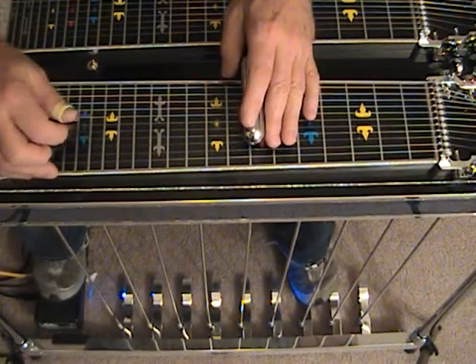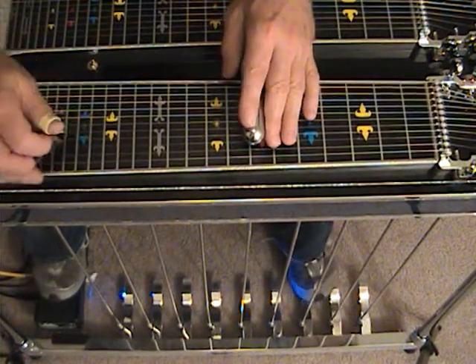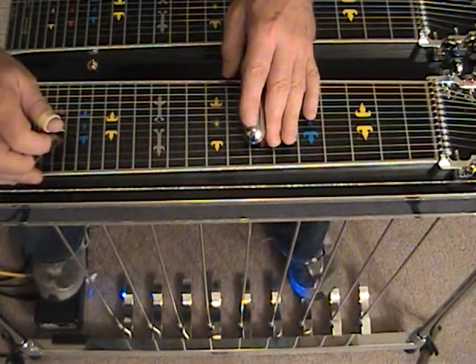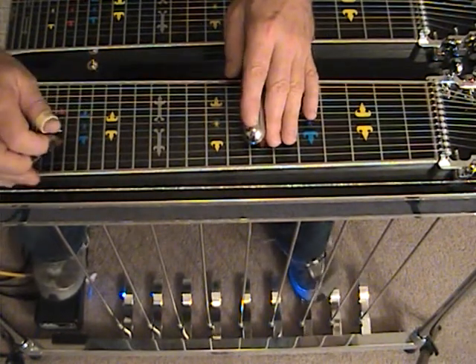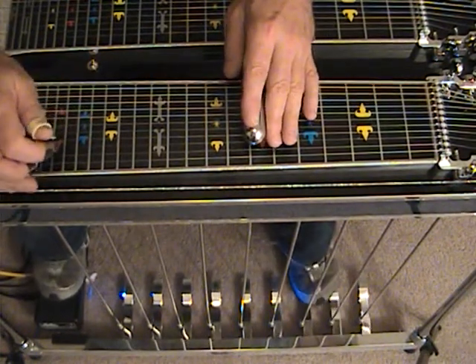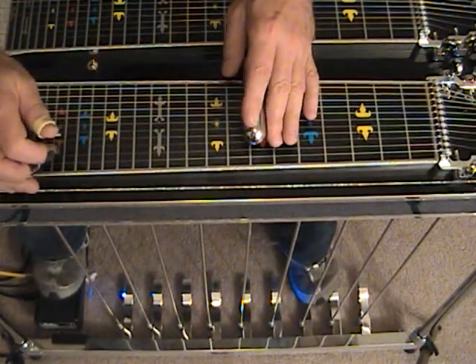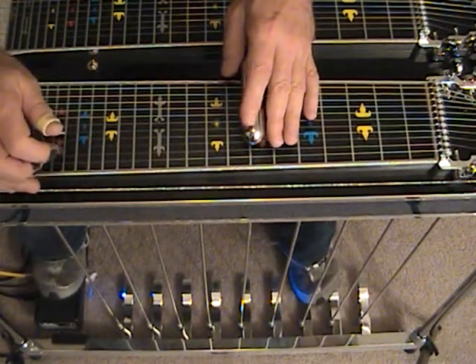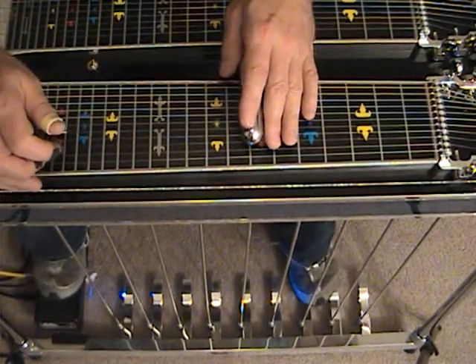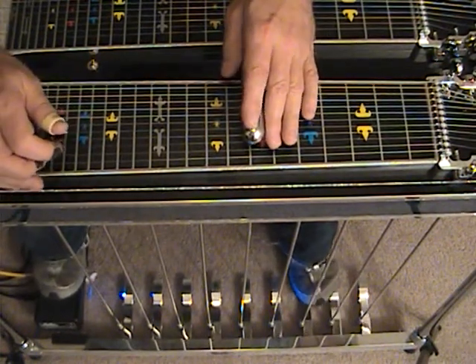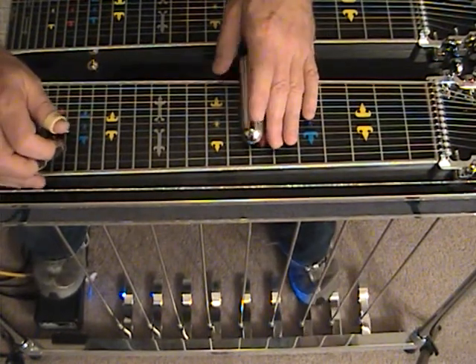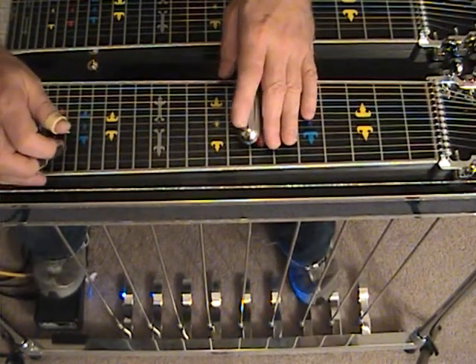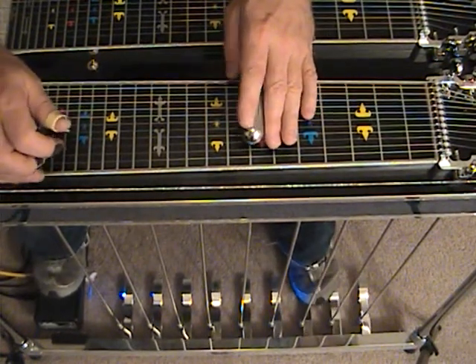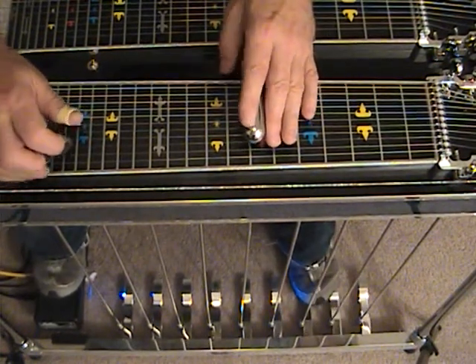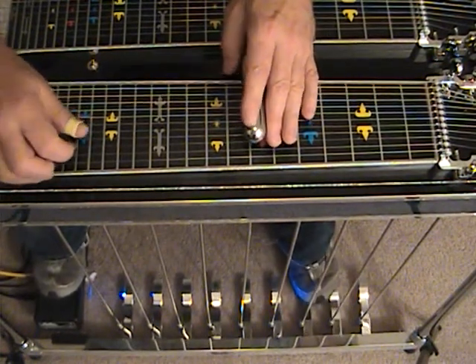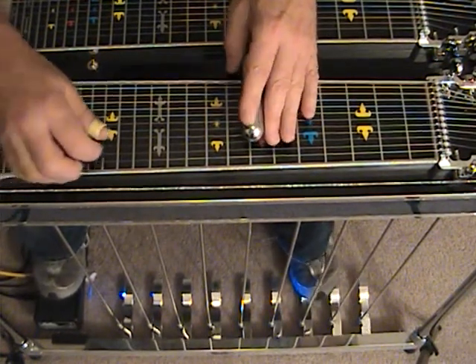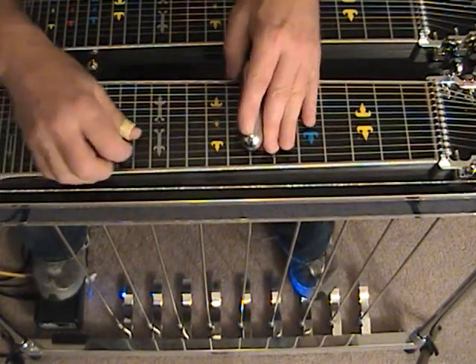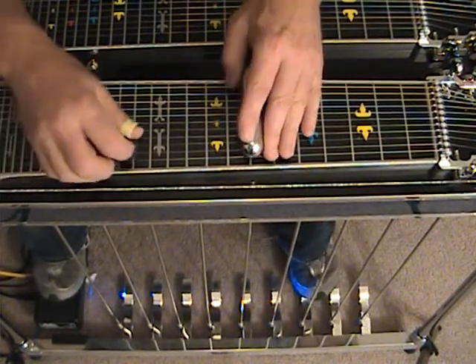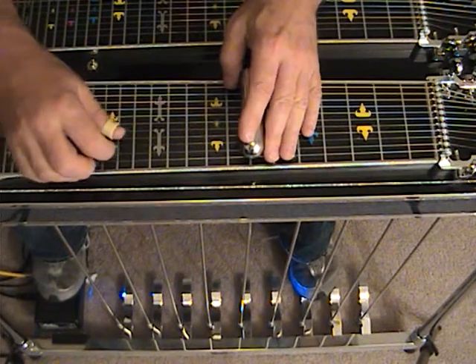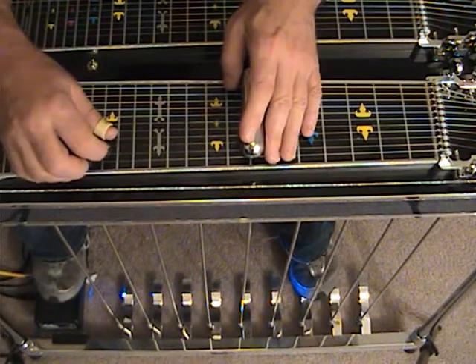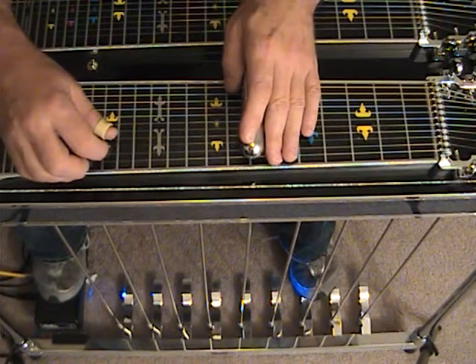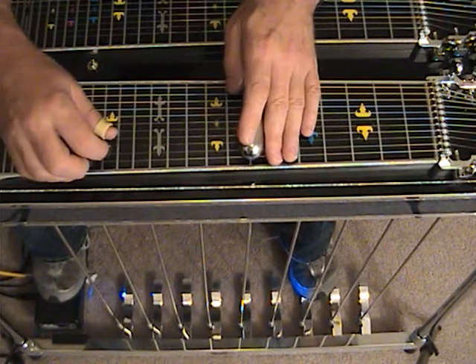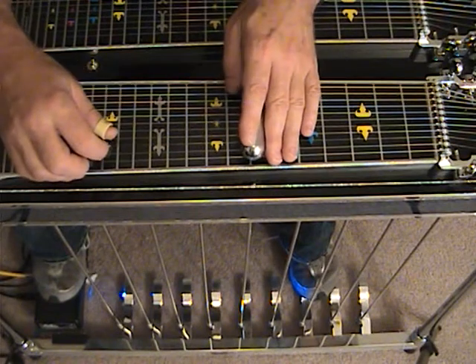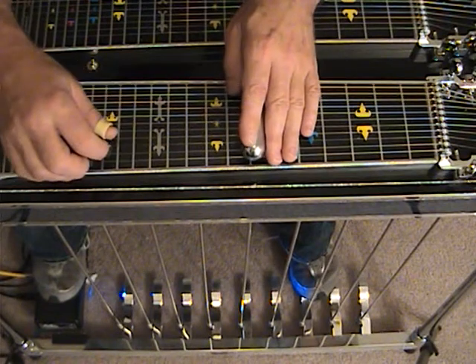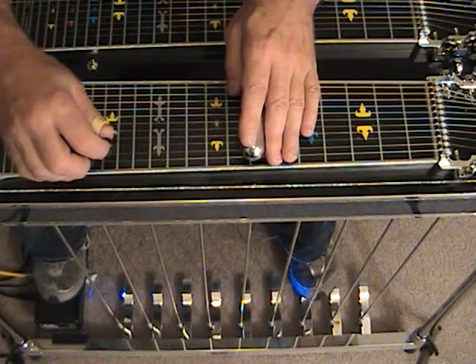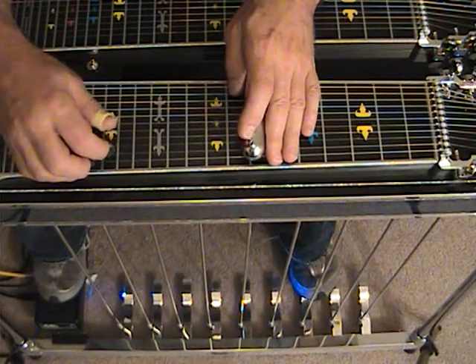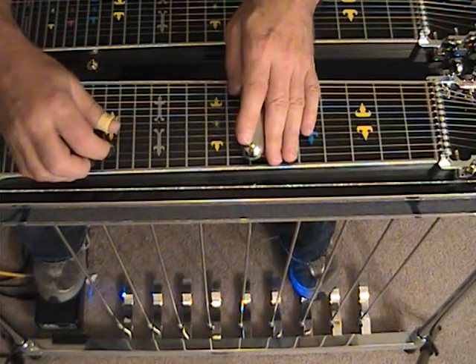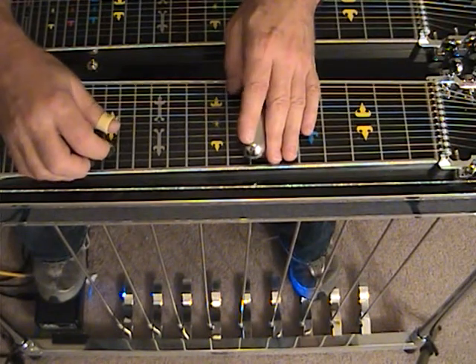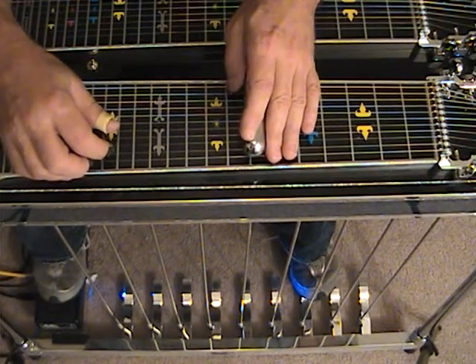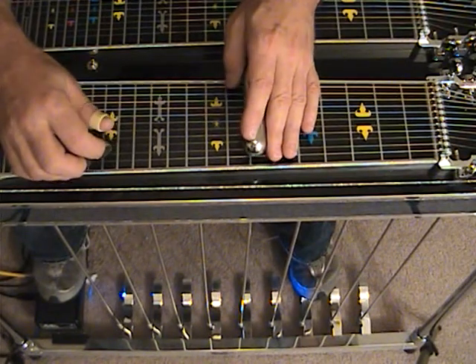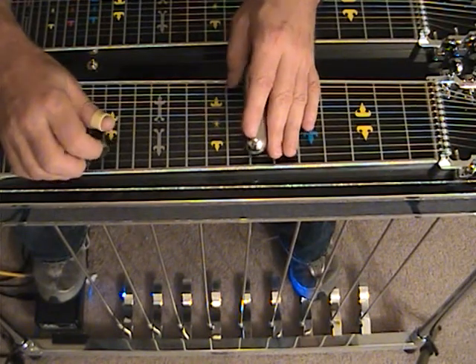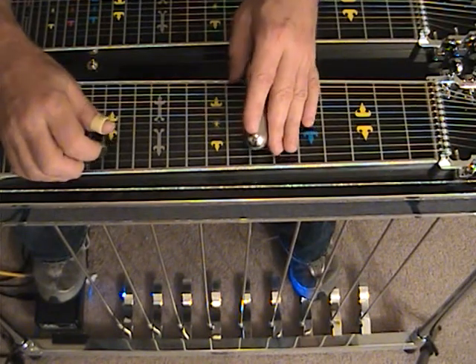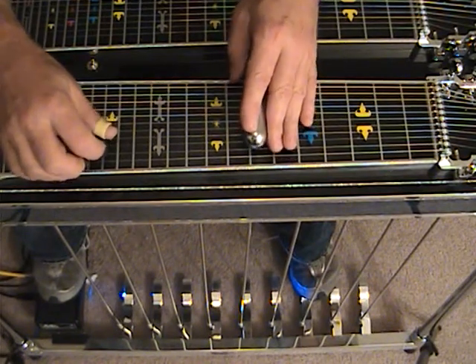We're in the key of B, we're at position number 7. We're going to start off with strings 4, 2, 5, 4, 2, 5.